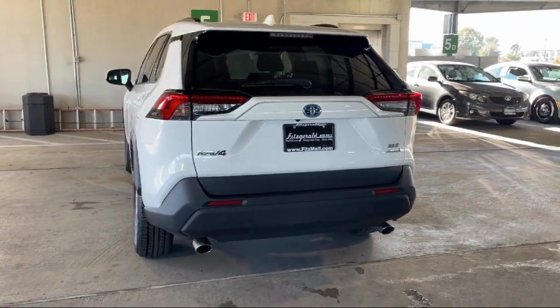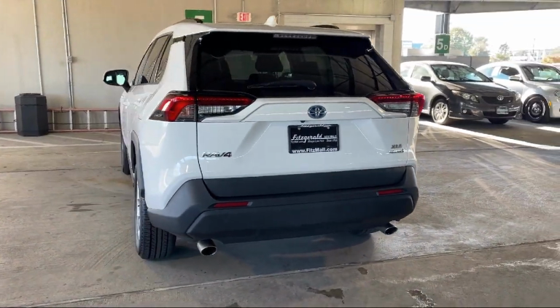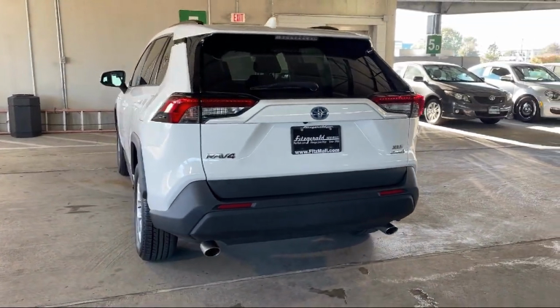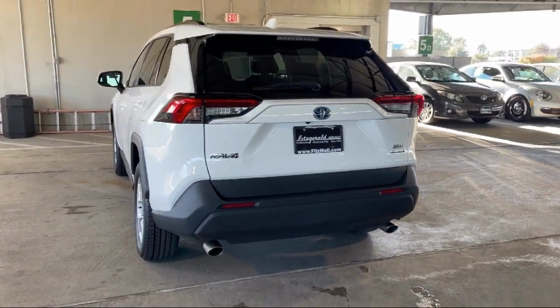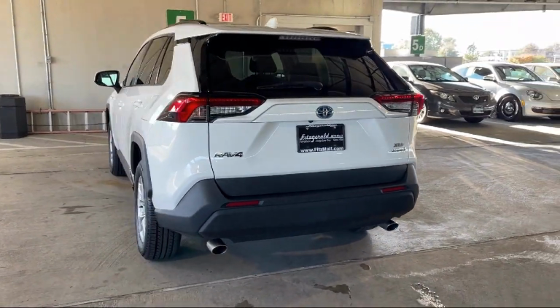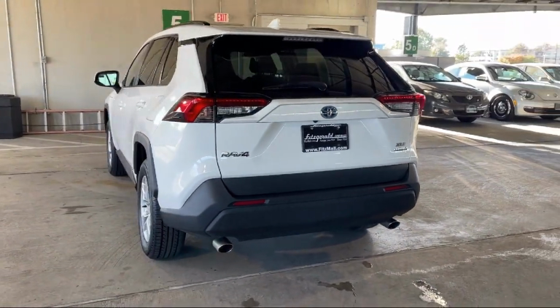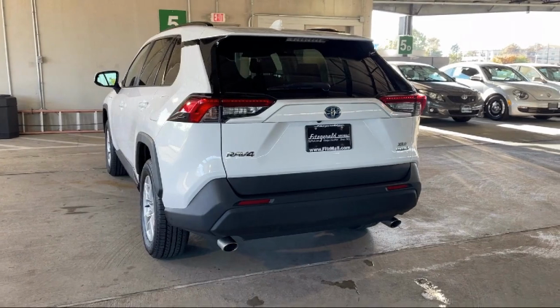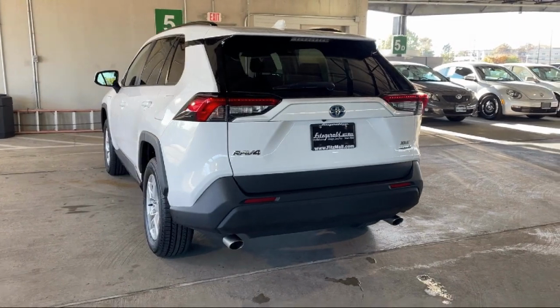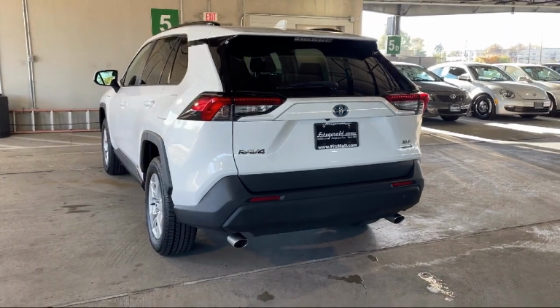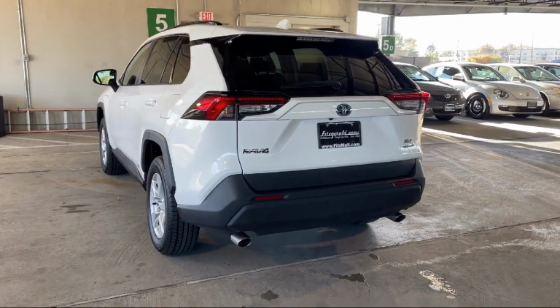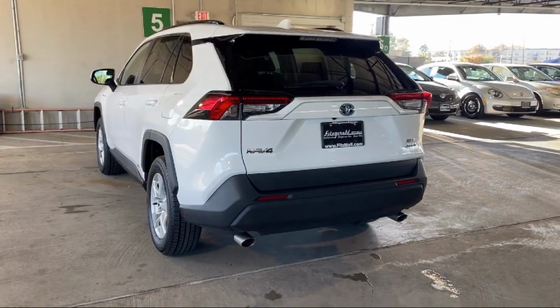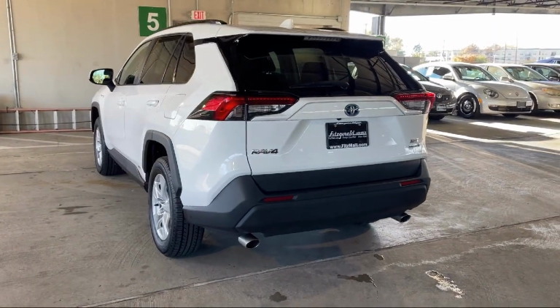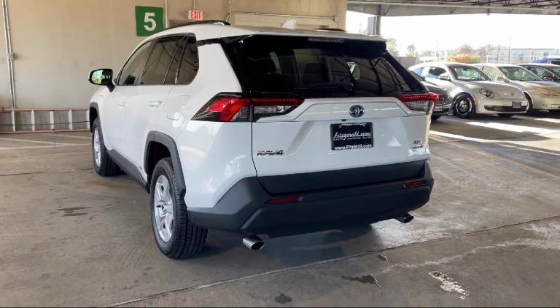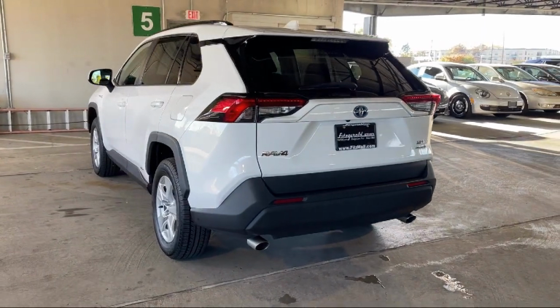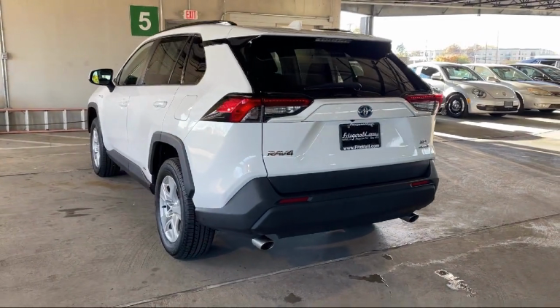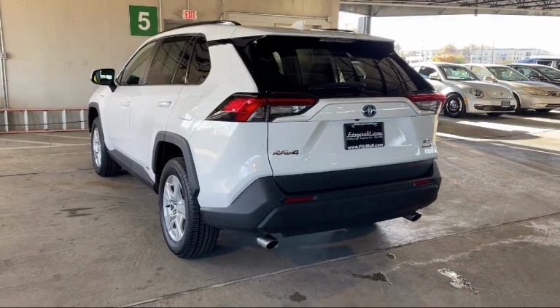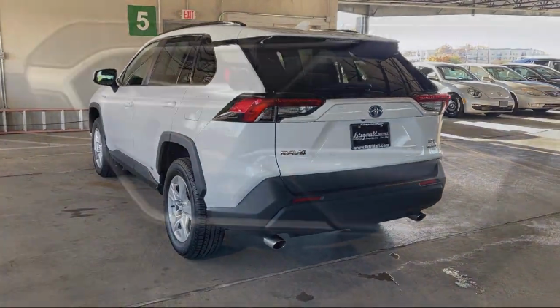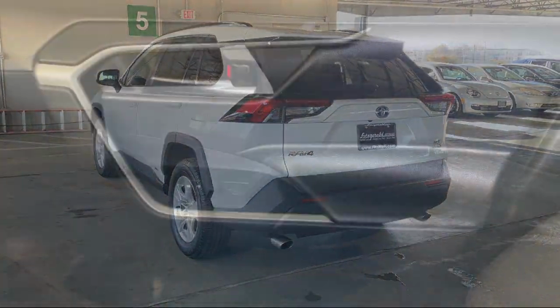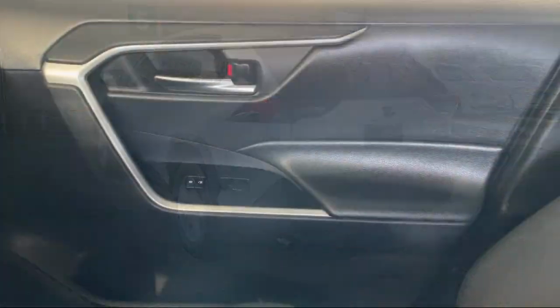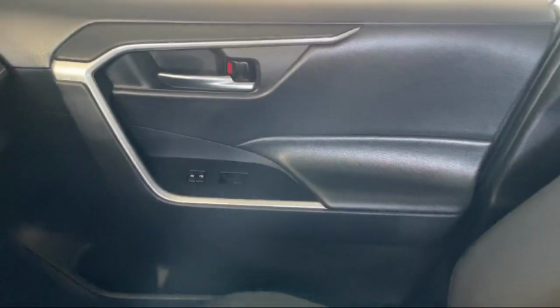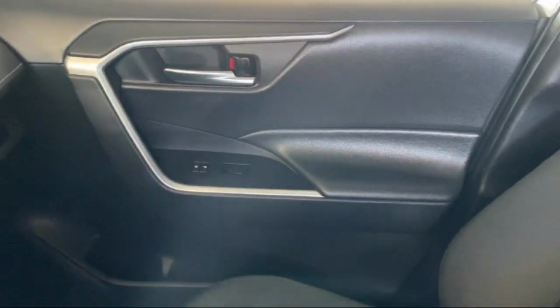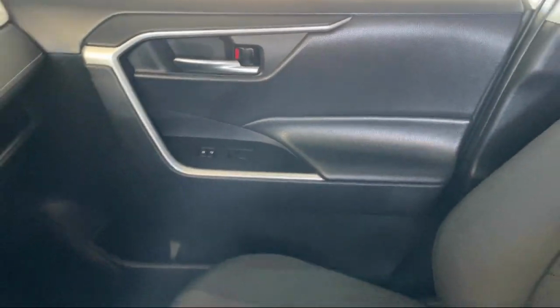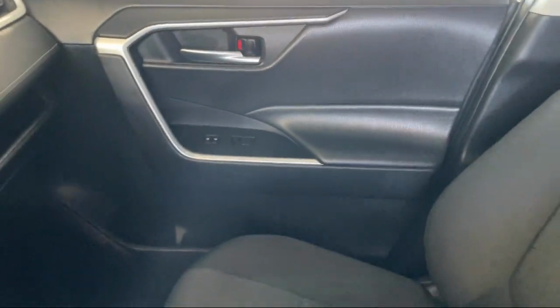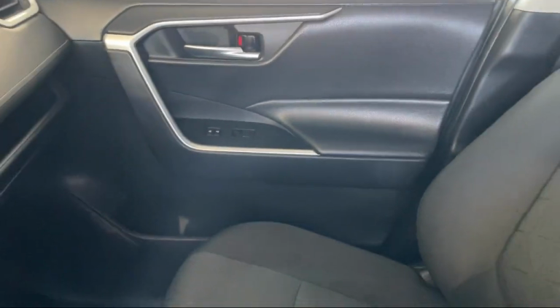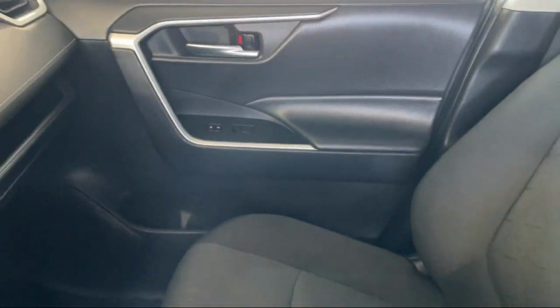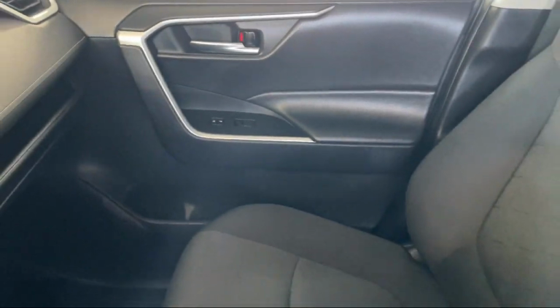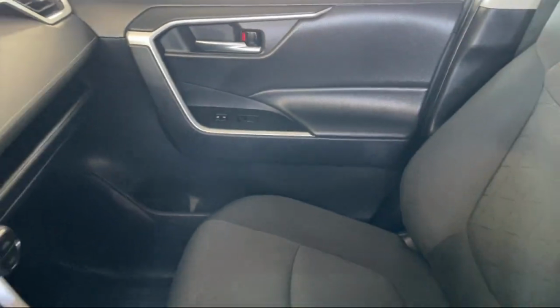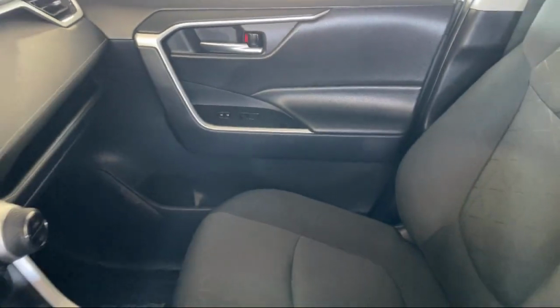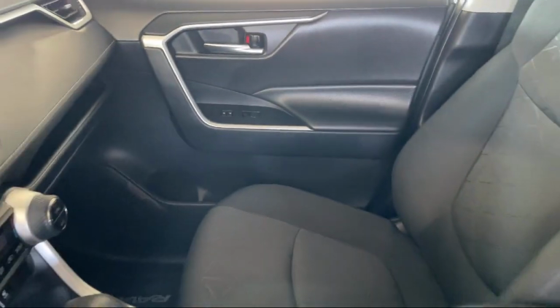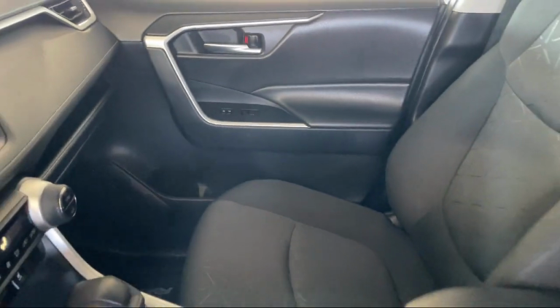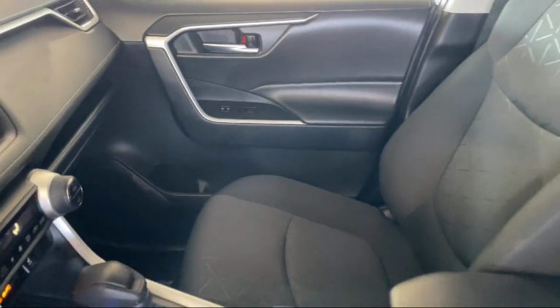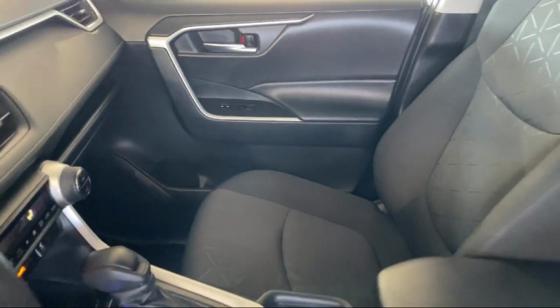Moonroof, Sunroof, Sliding Sunshade. And has less than 90,000 miles on the odometer.